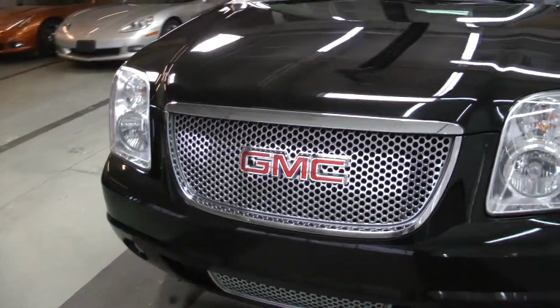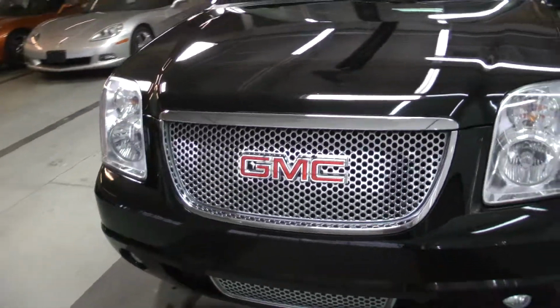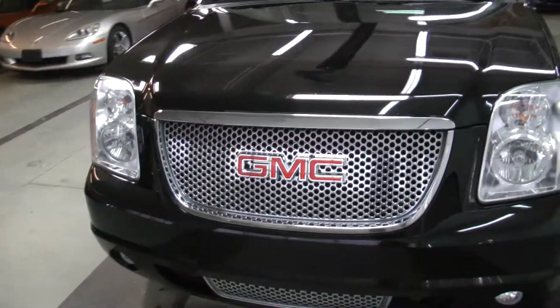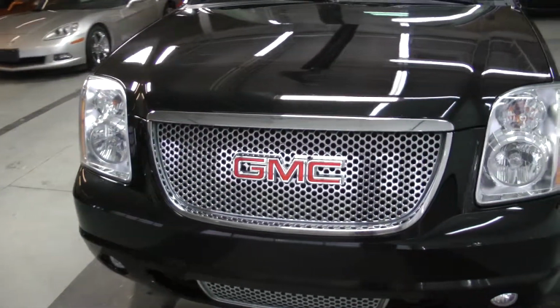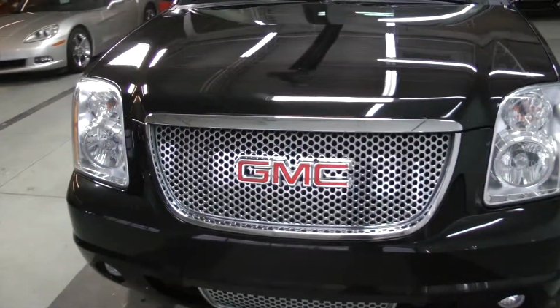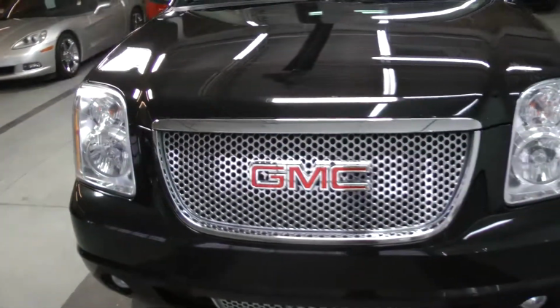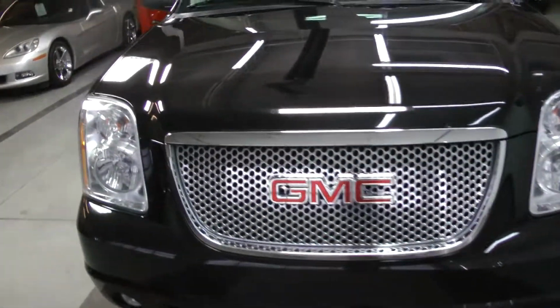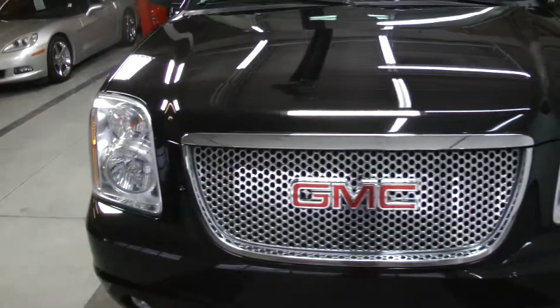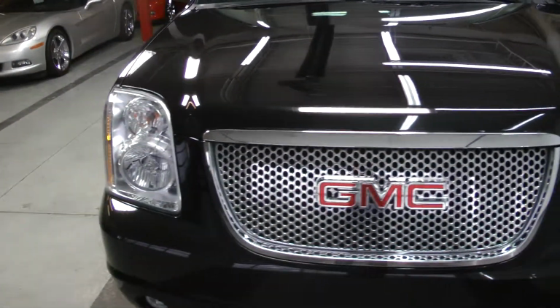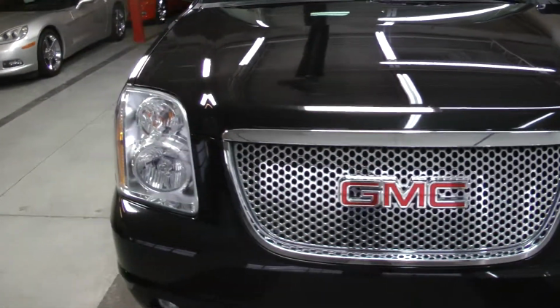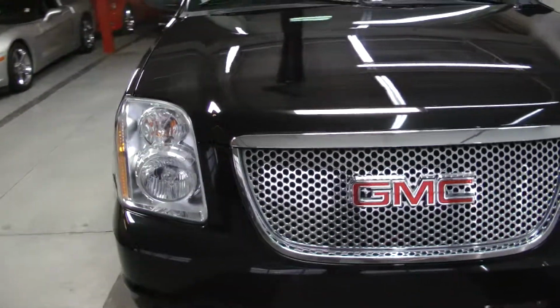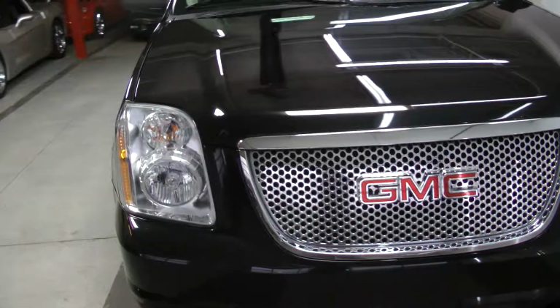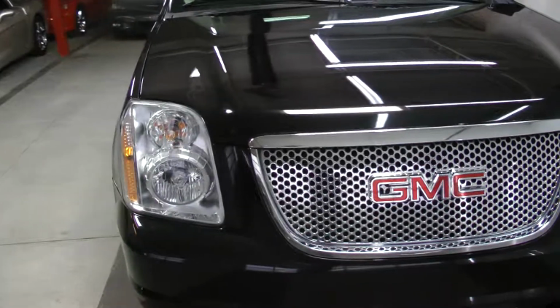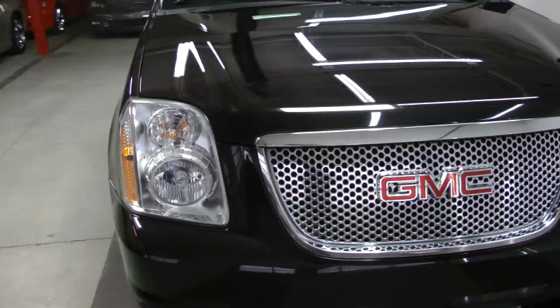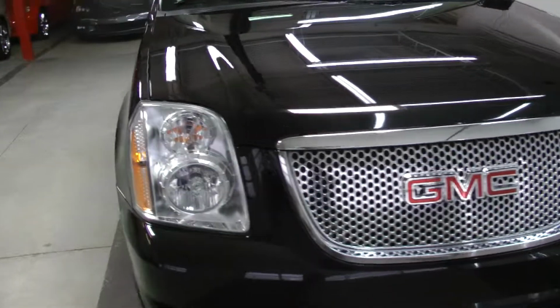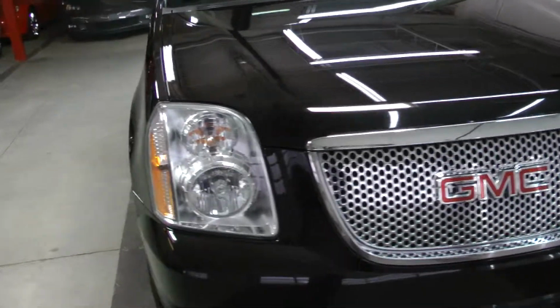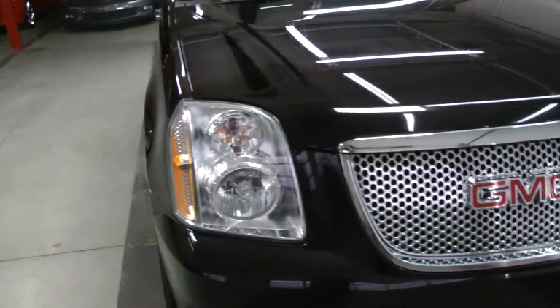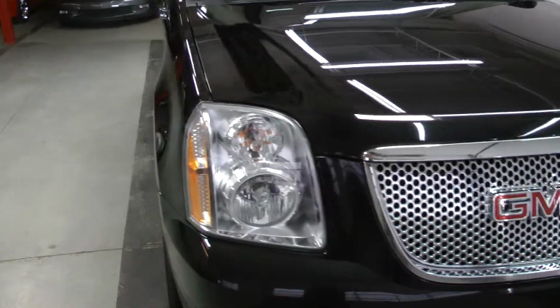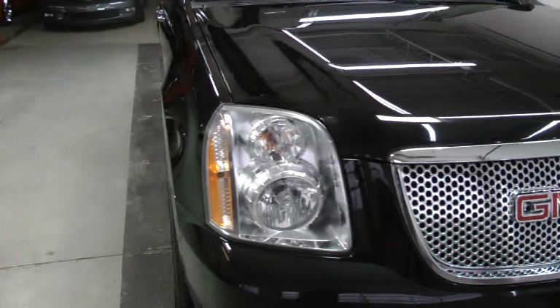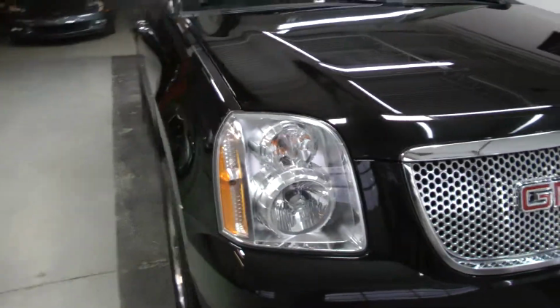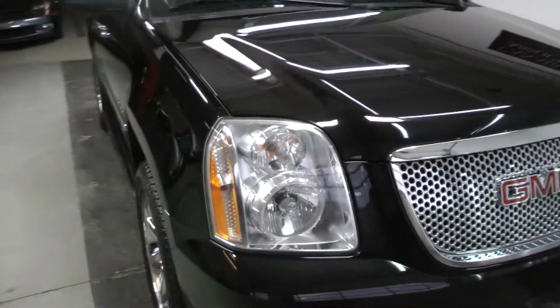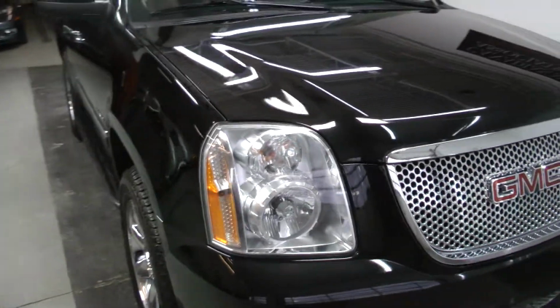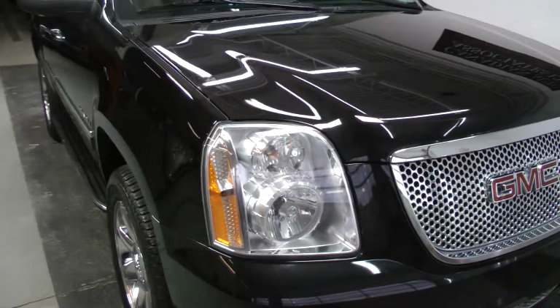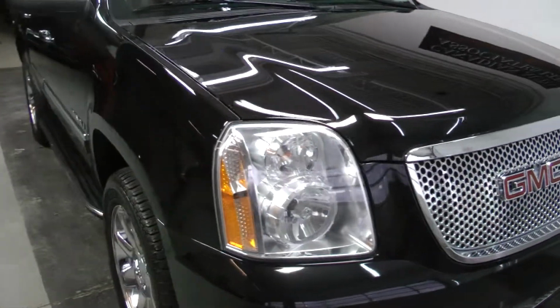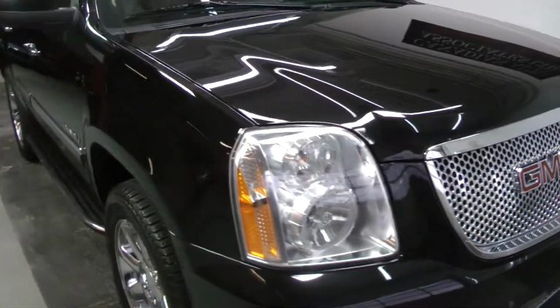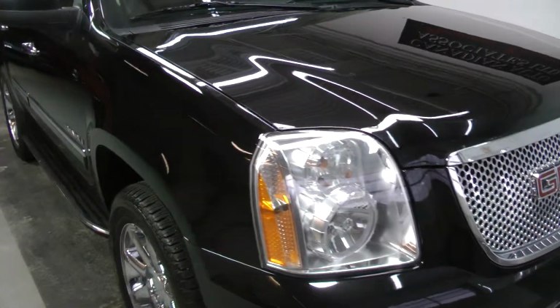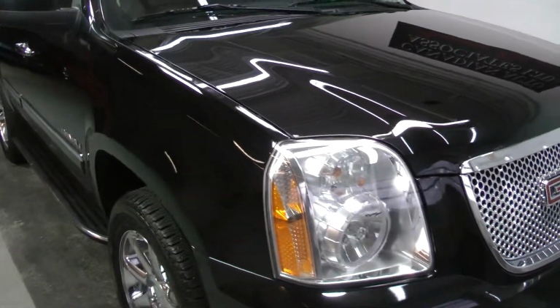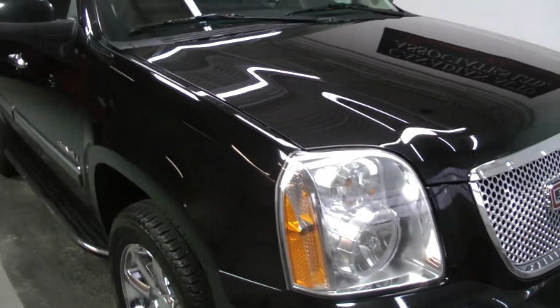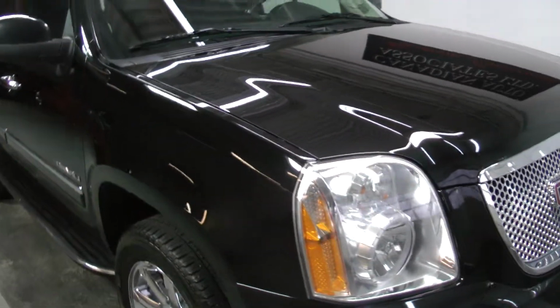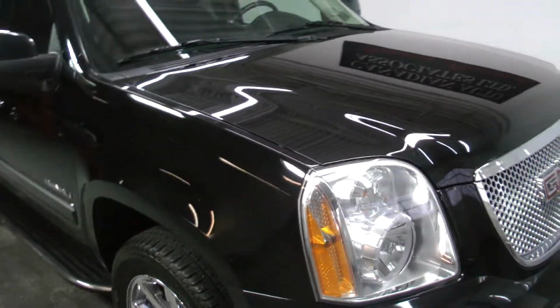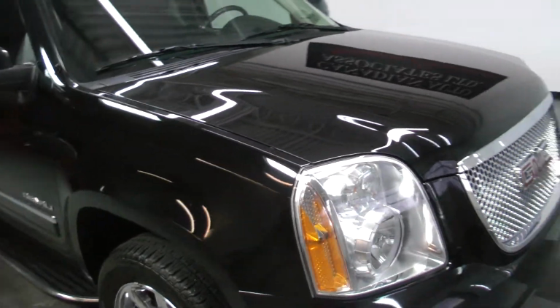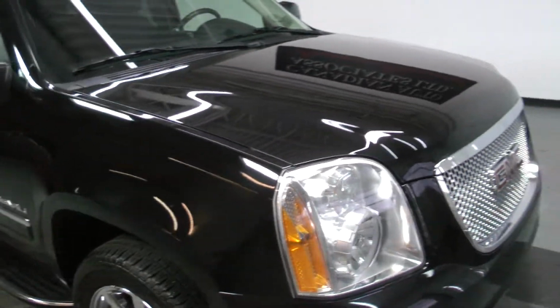Come see this amazing Denali at Canadian Auto Associates in Guelph. Thank you.